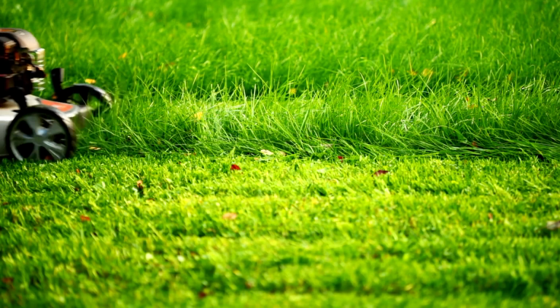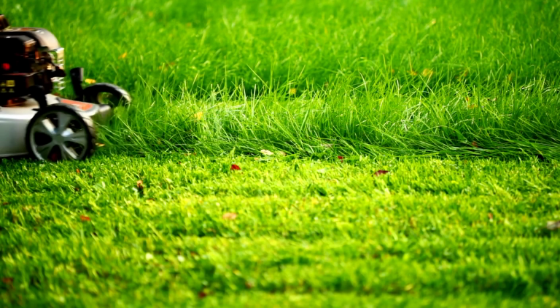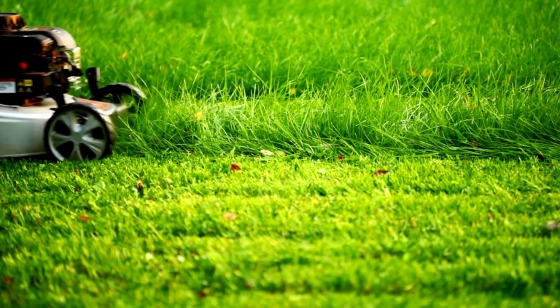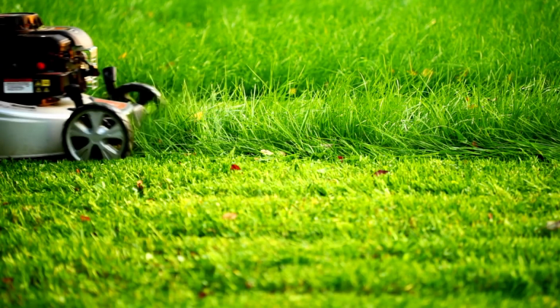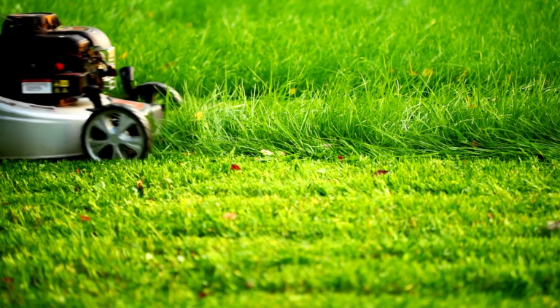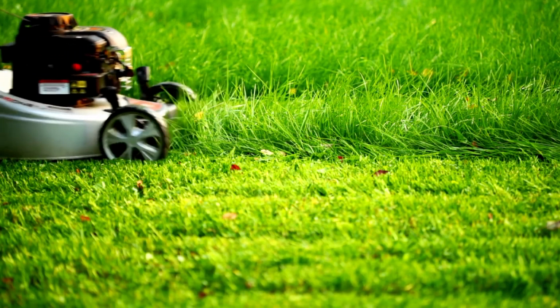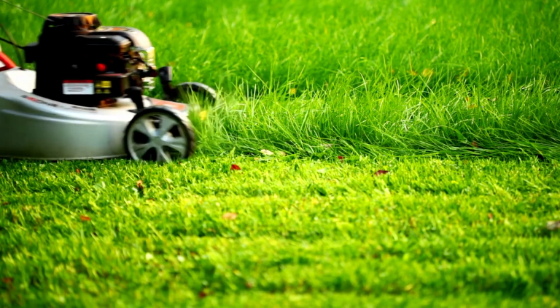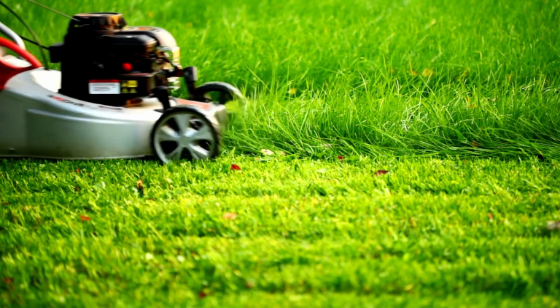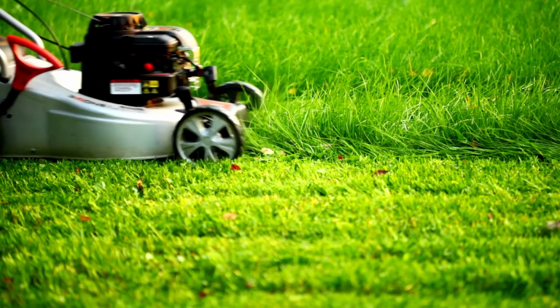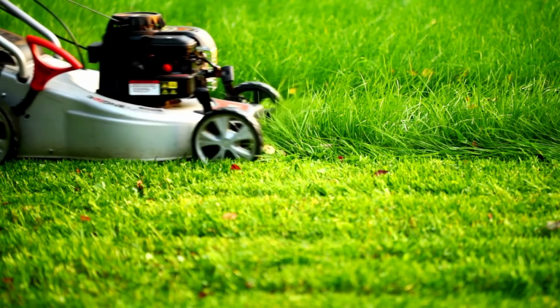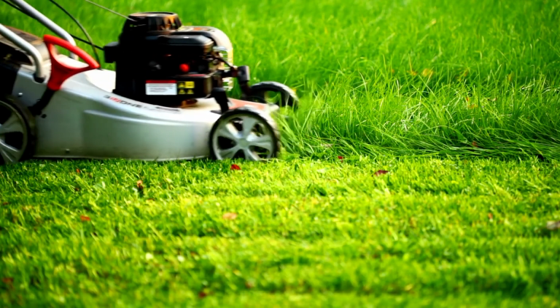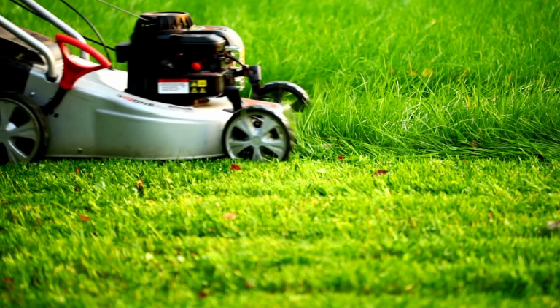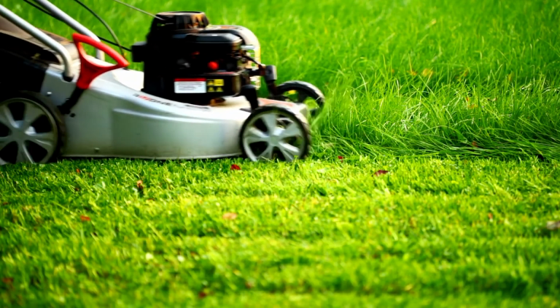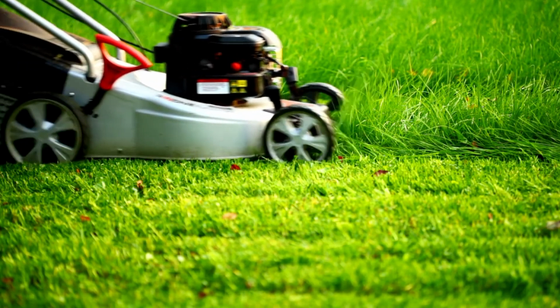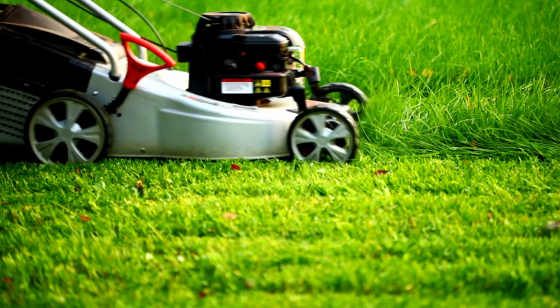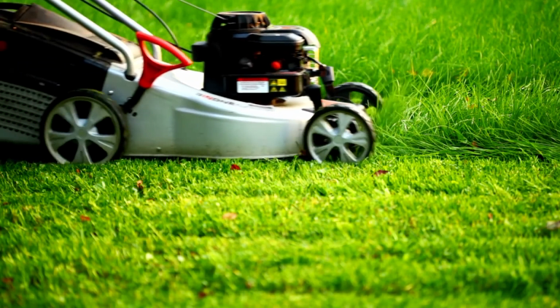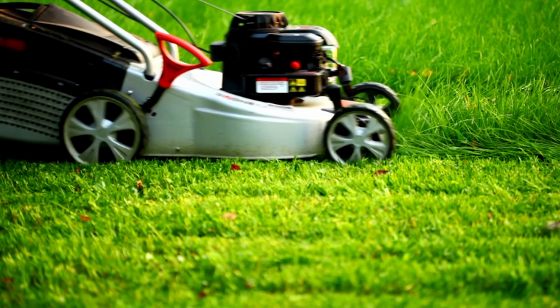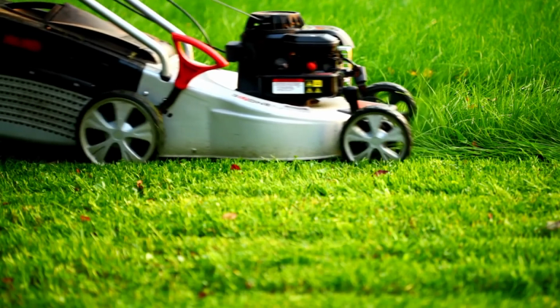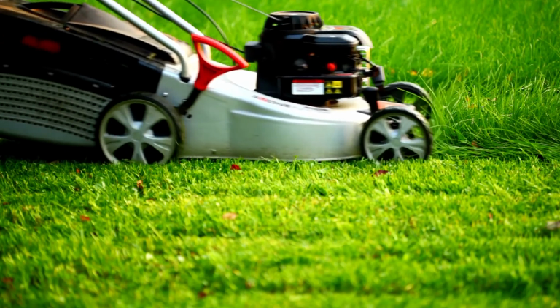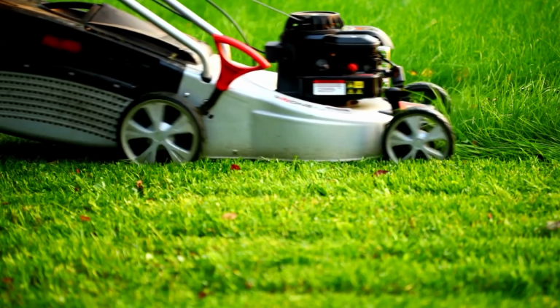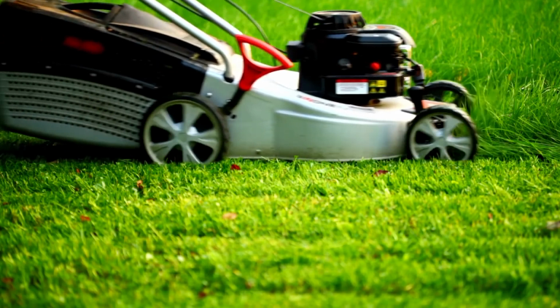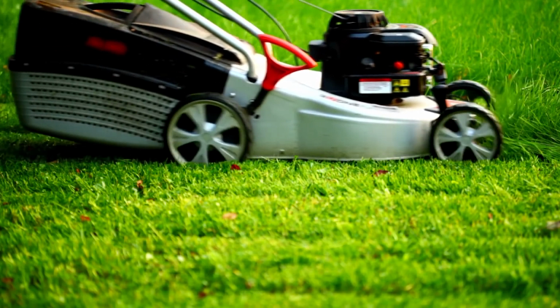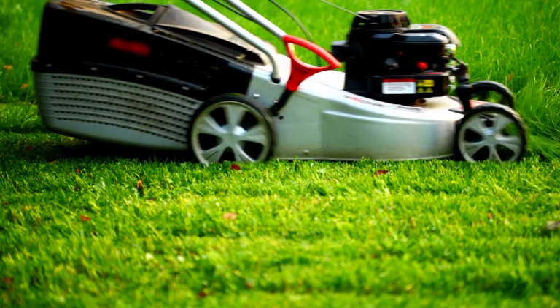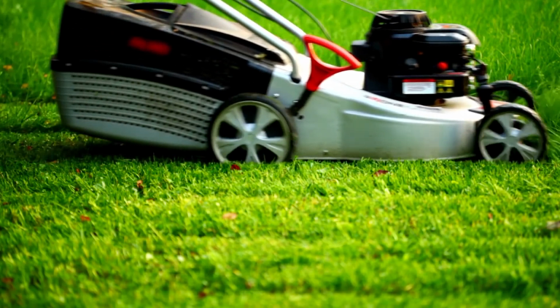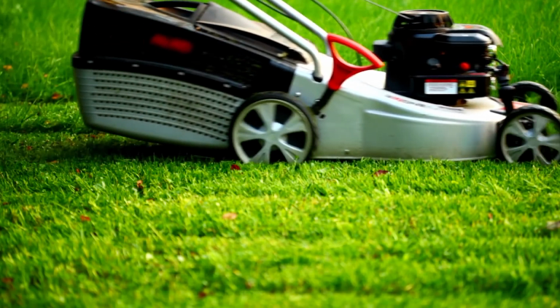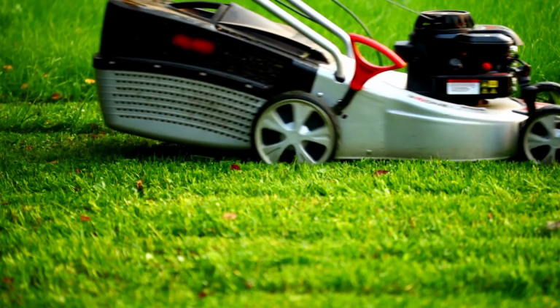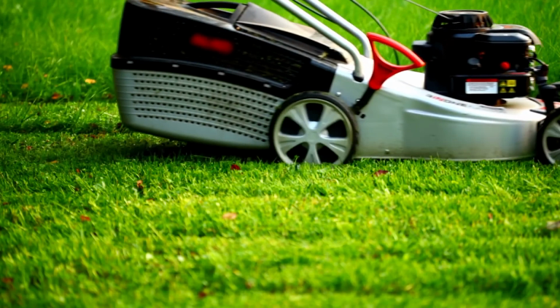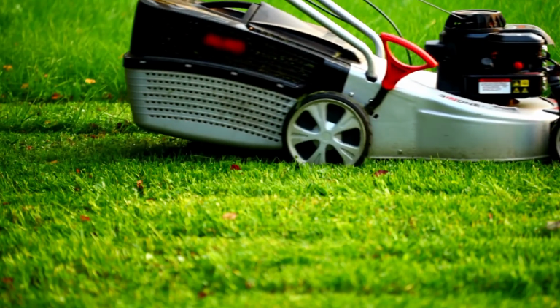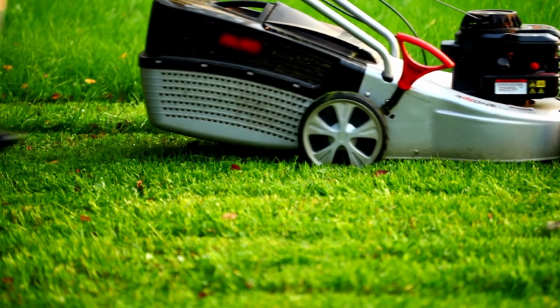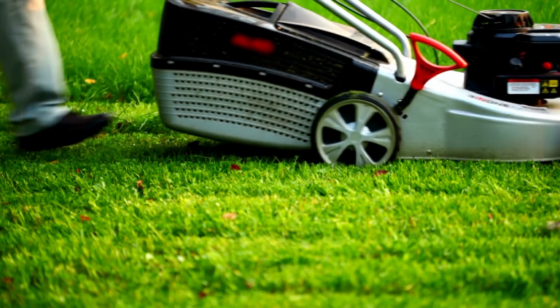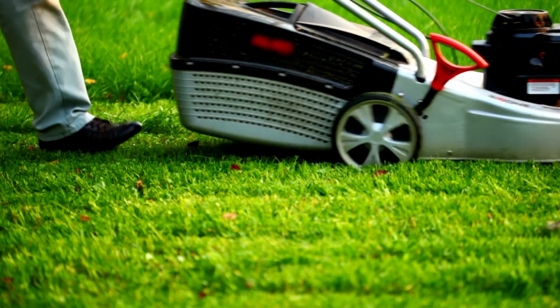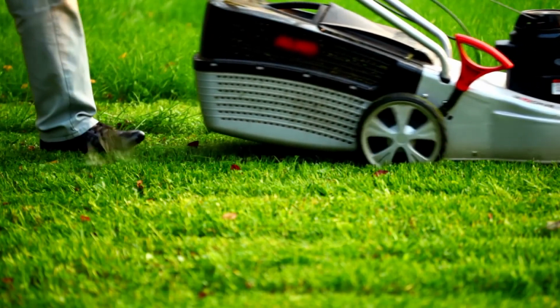There's more to mowing than you may think, and I'll share with you all the tips you need in this quick tip video.